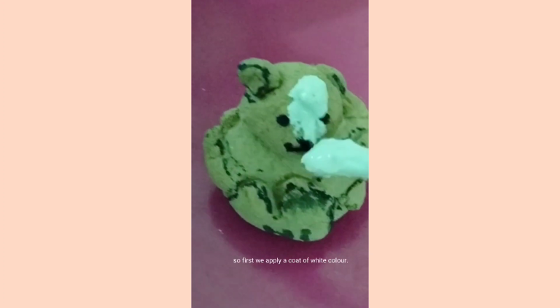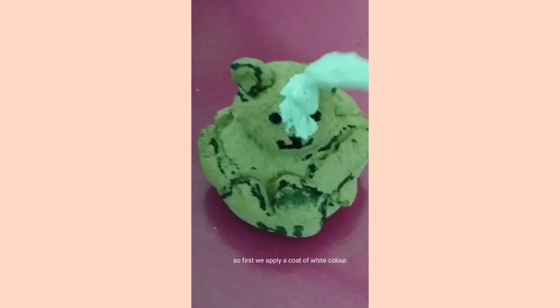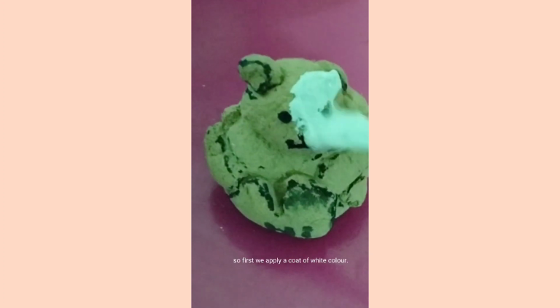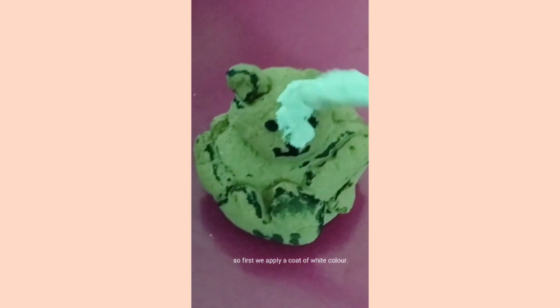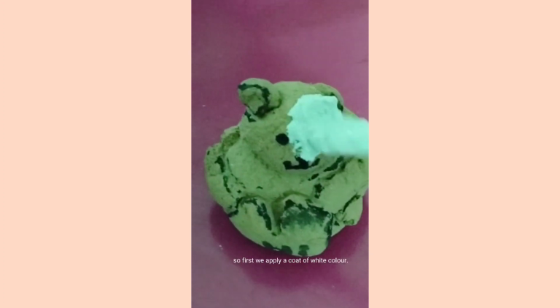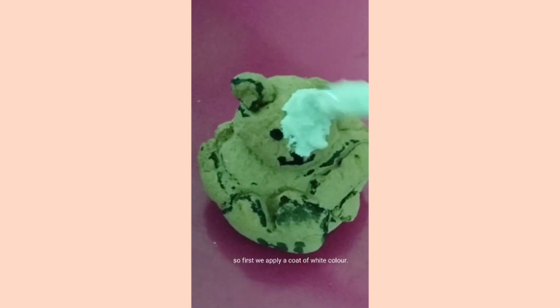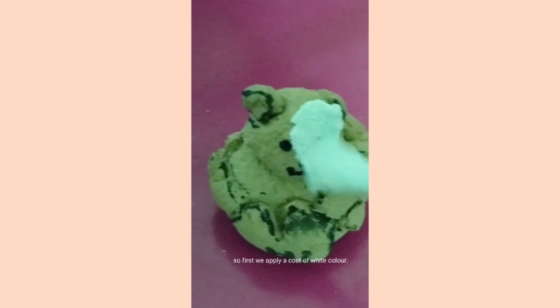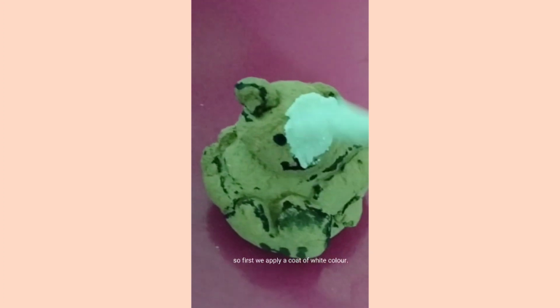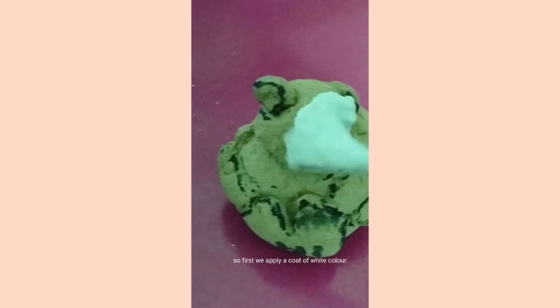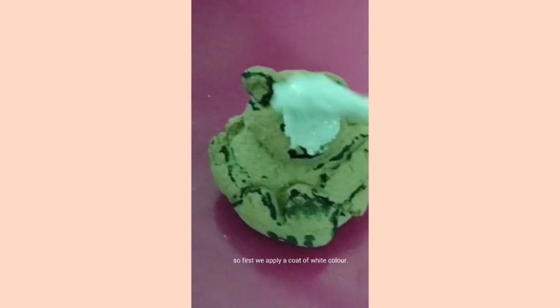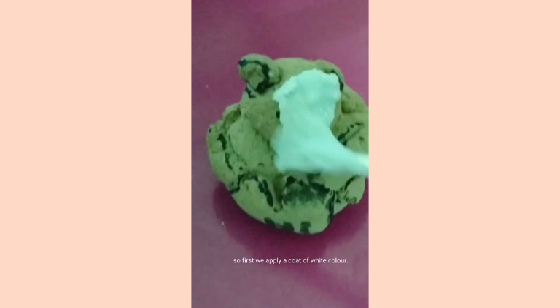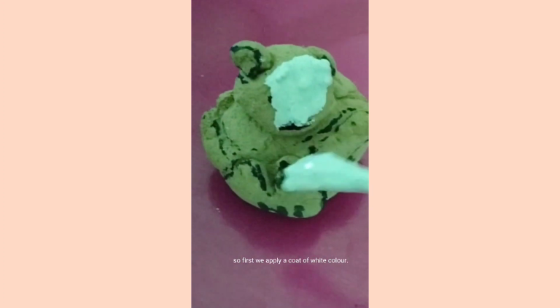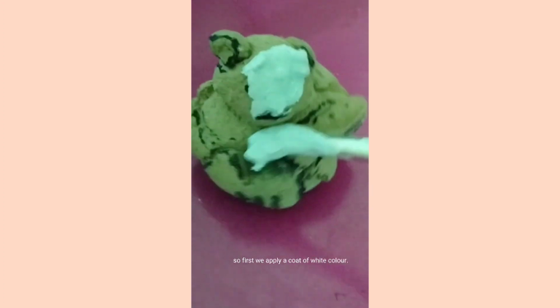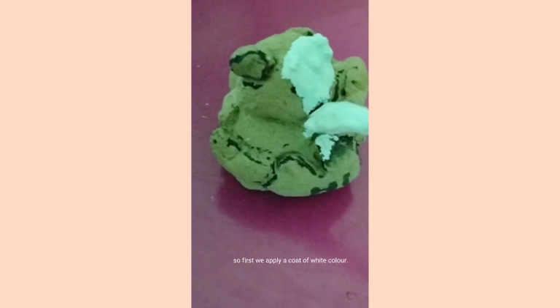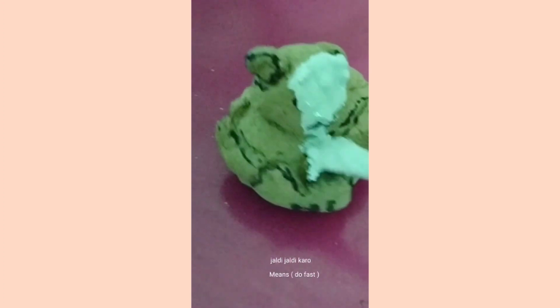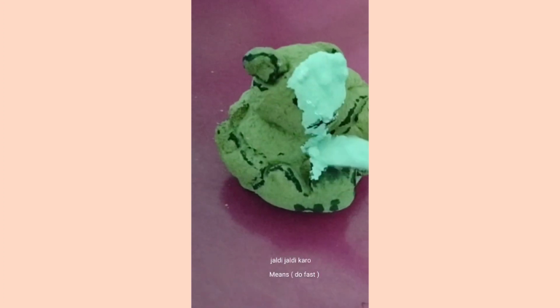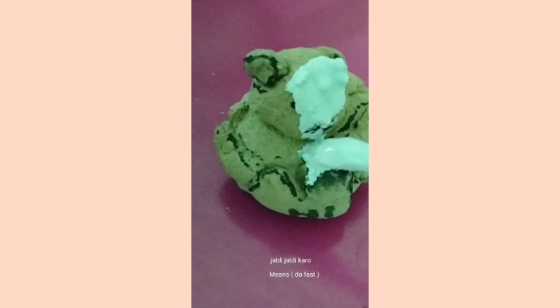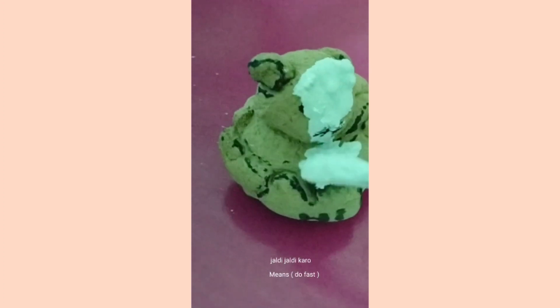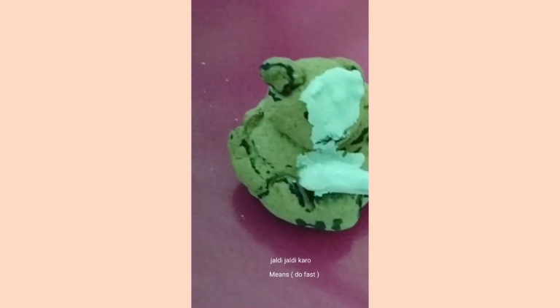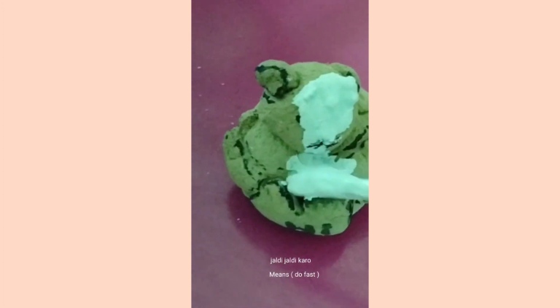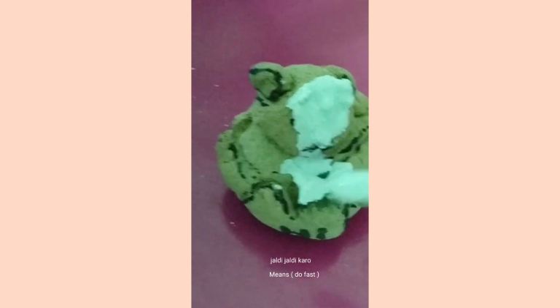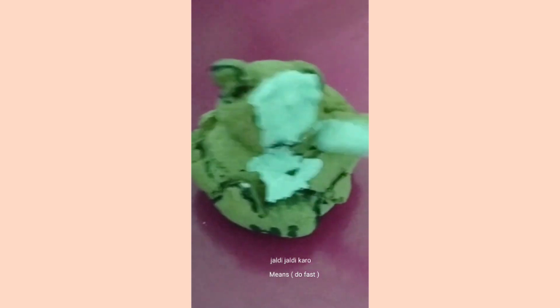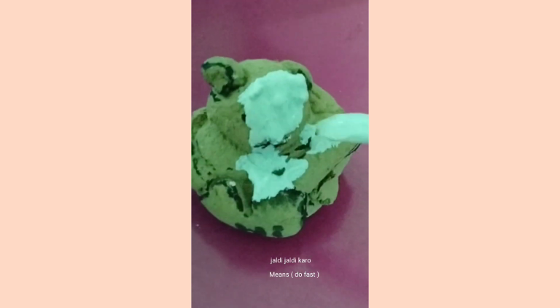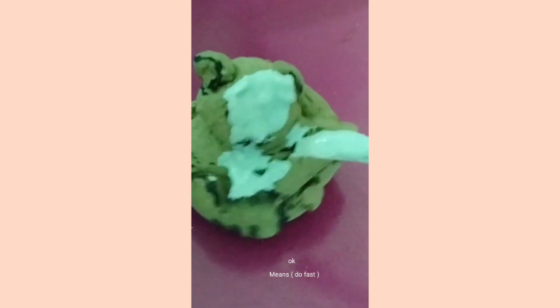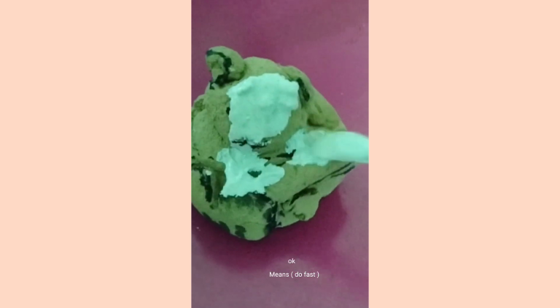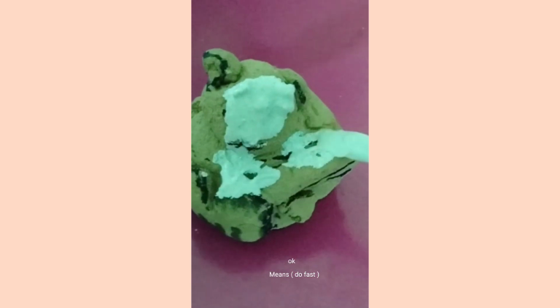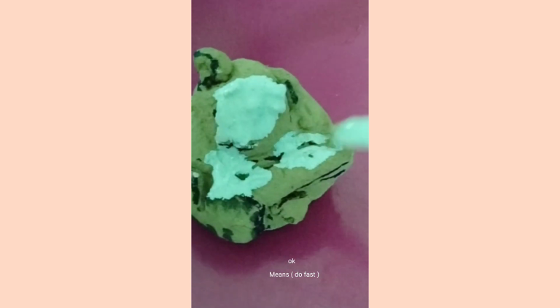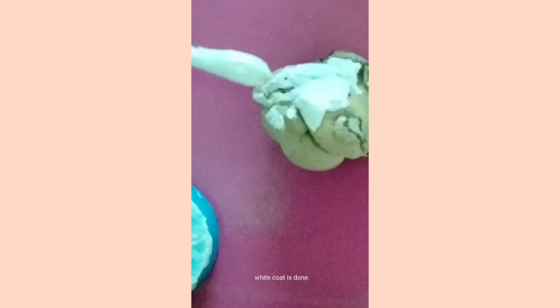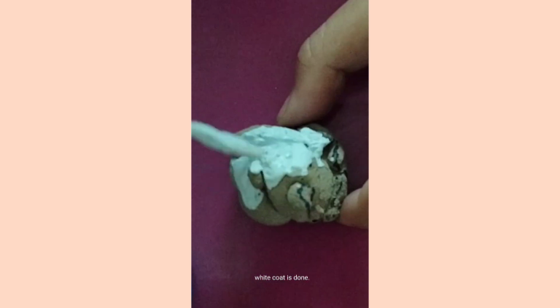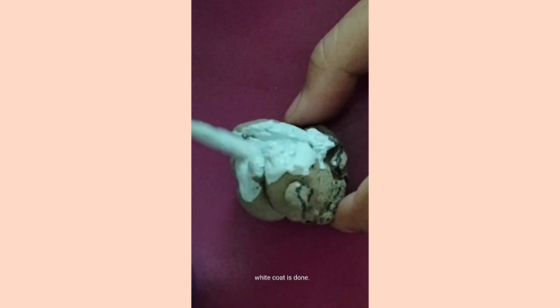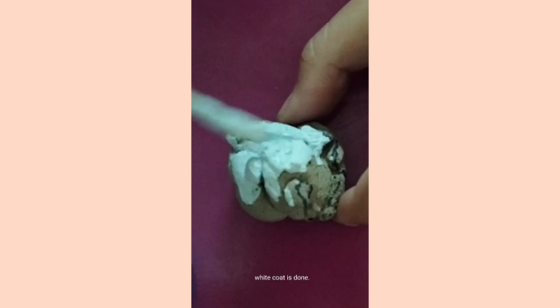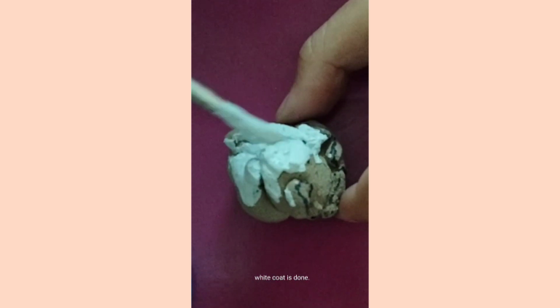So first we apply a coat of white color. Okay, white coat is done.